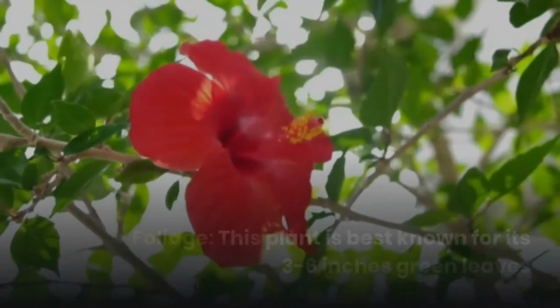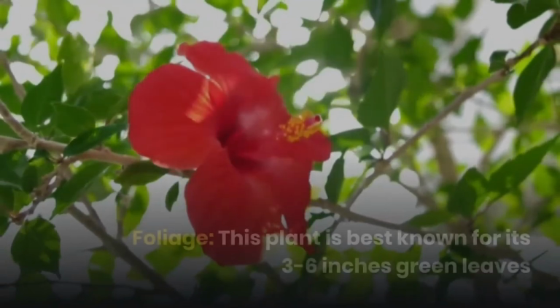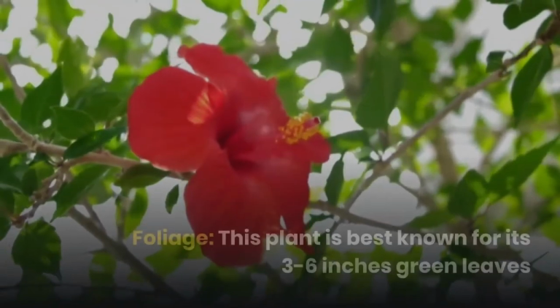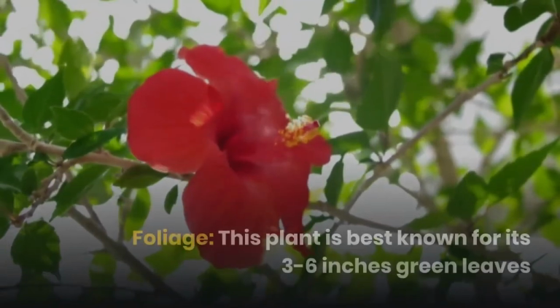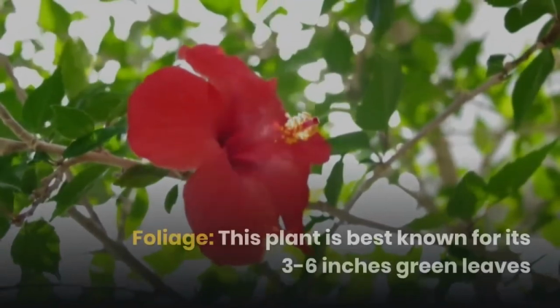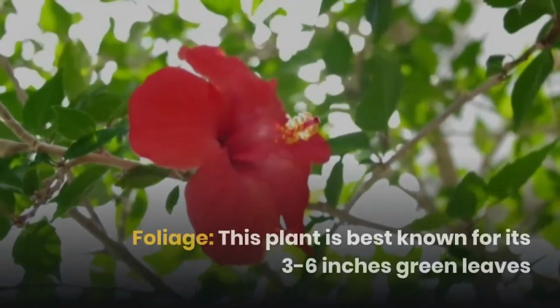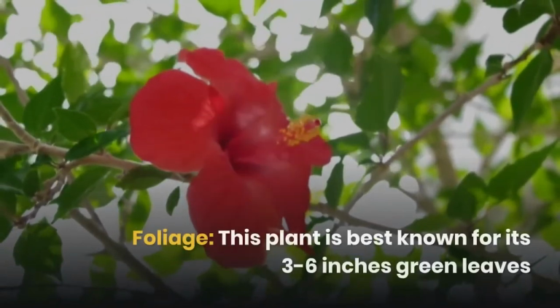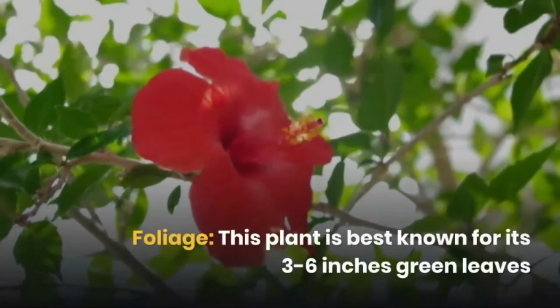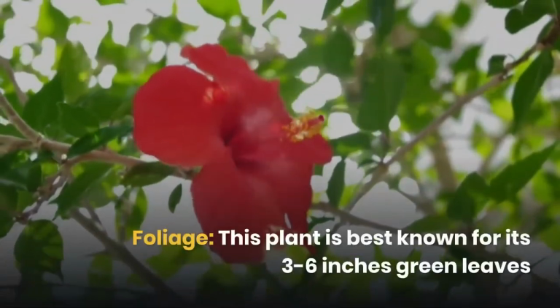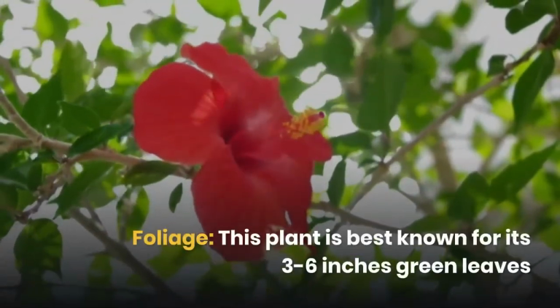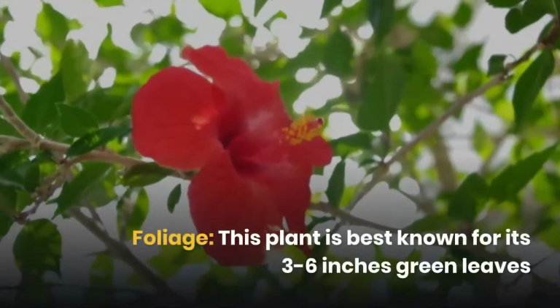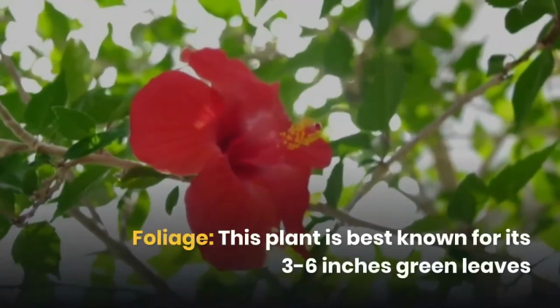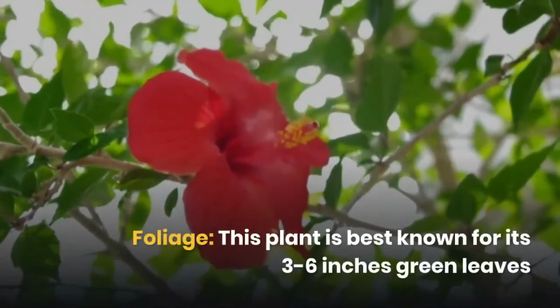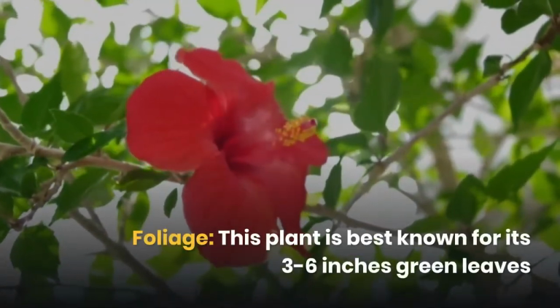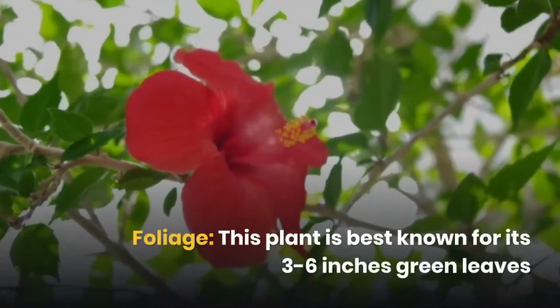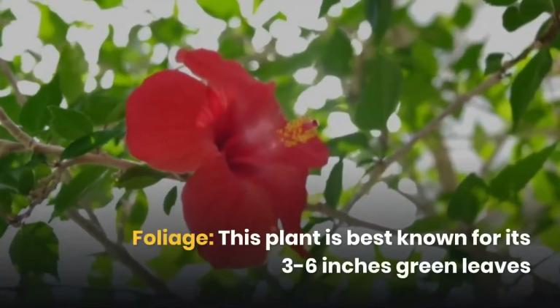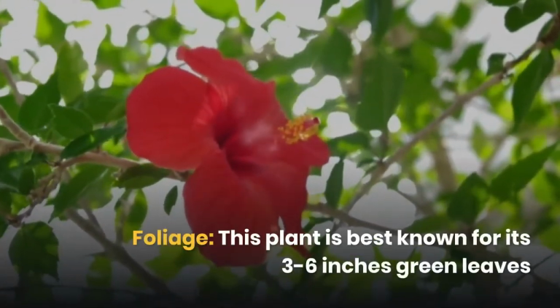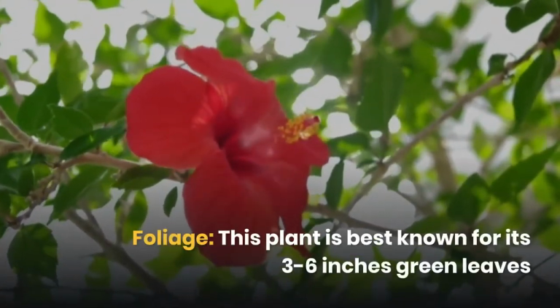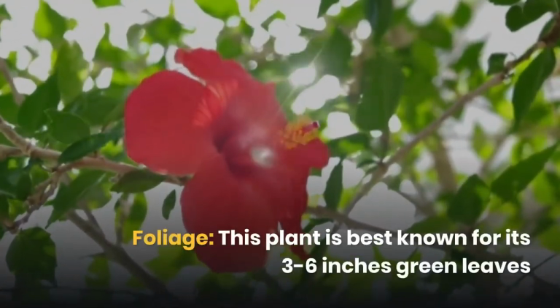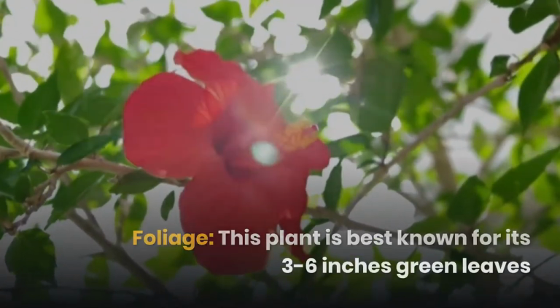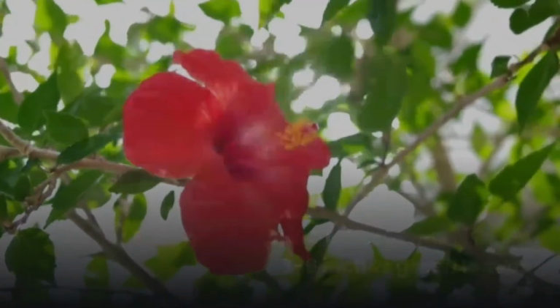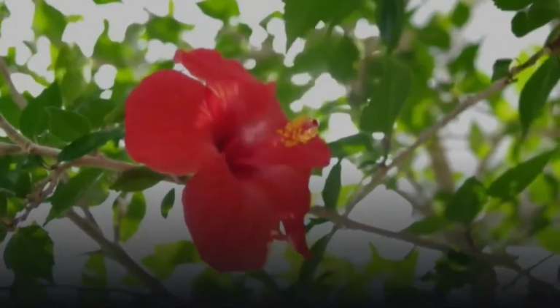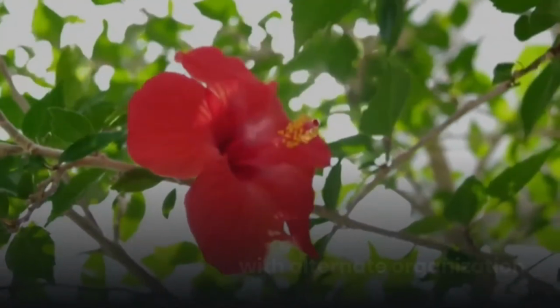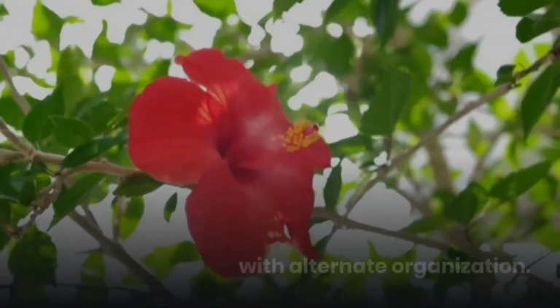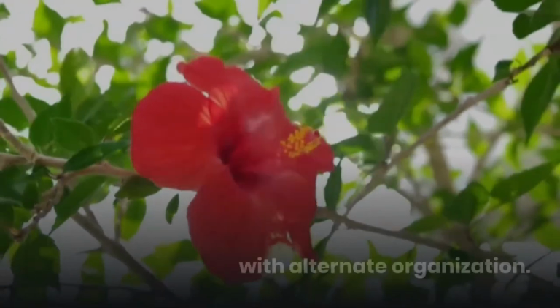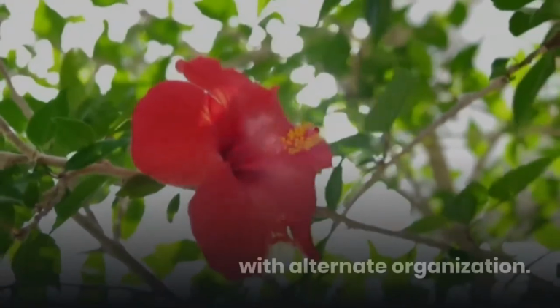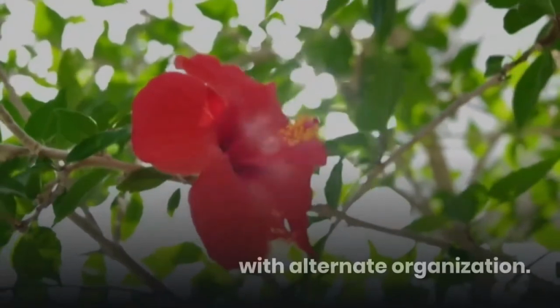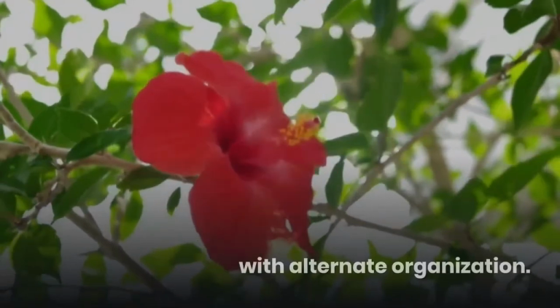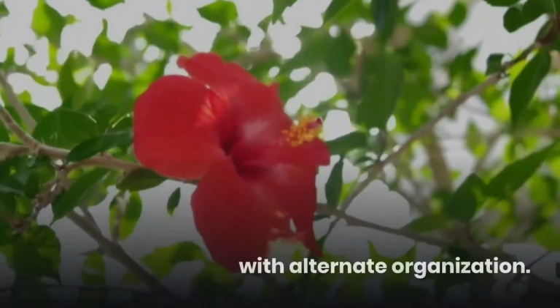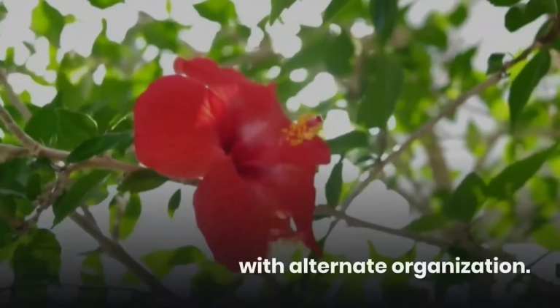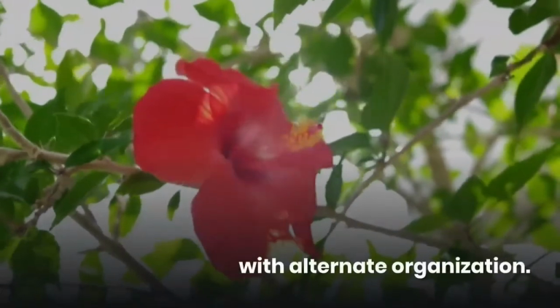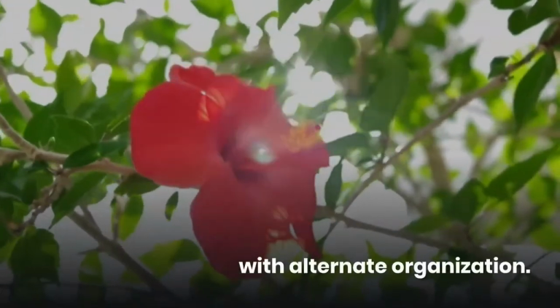The plant is best known for its 3-6 inch green leaves with an alternate organization.